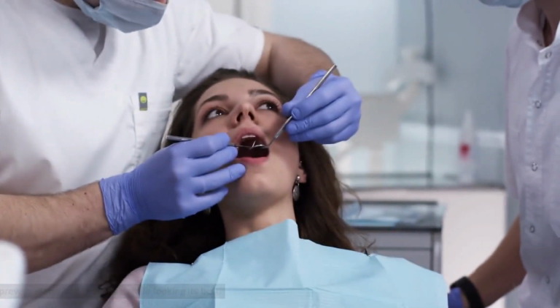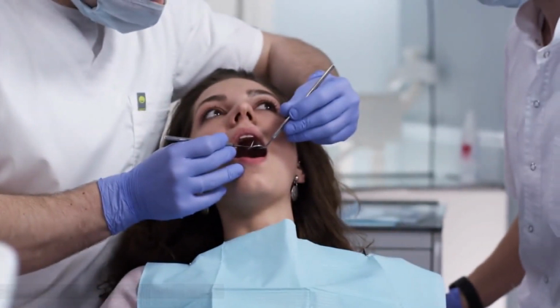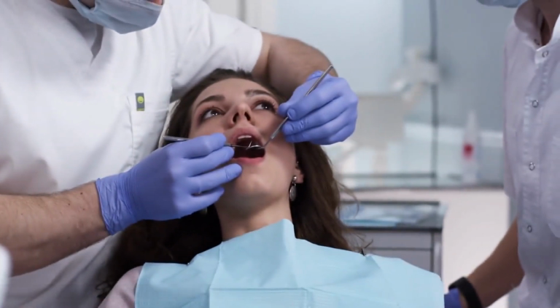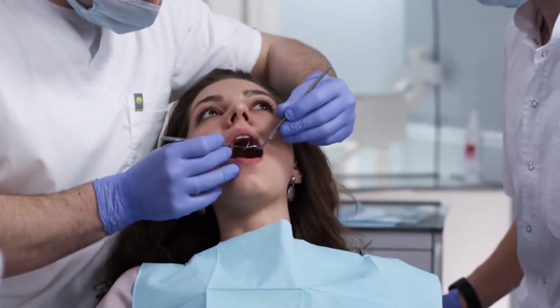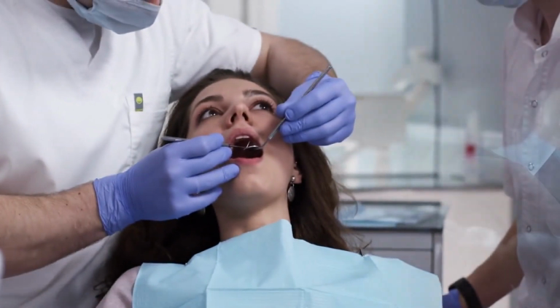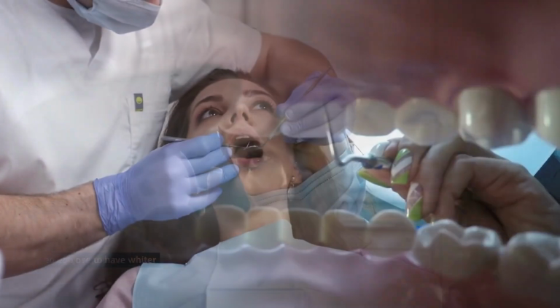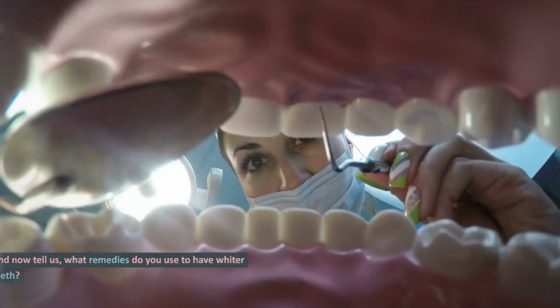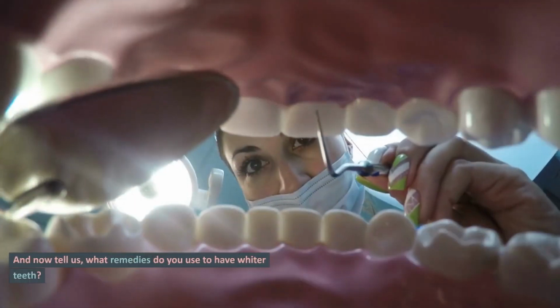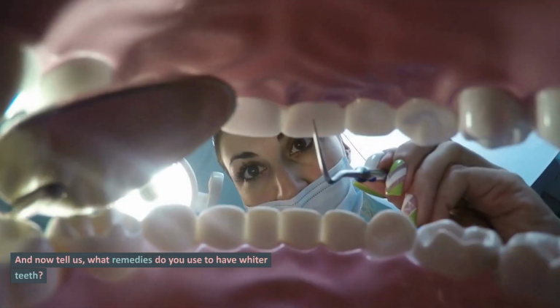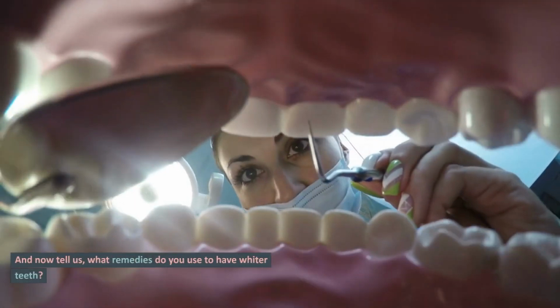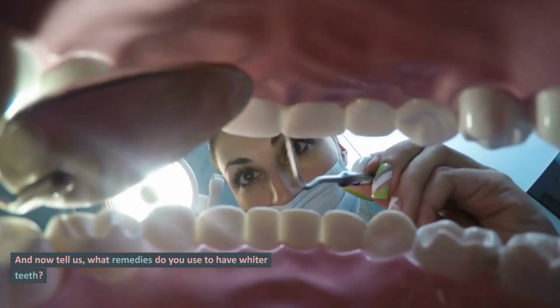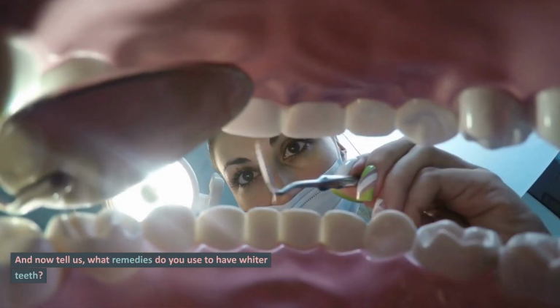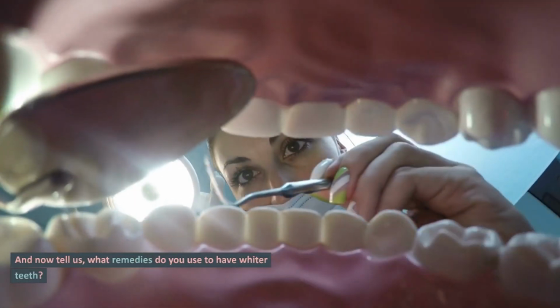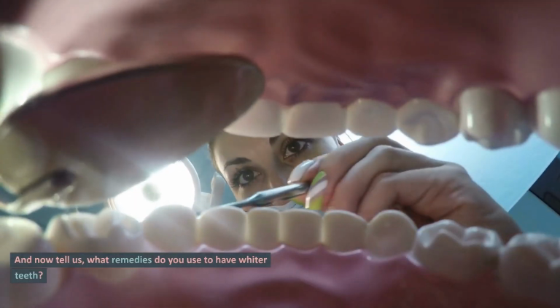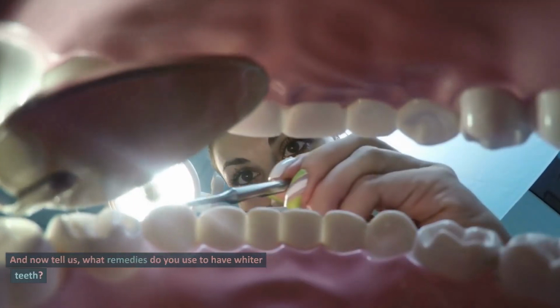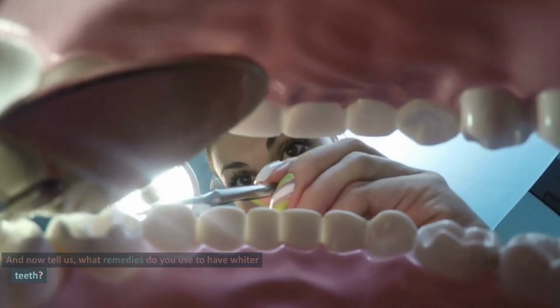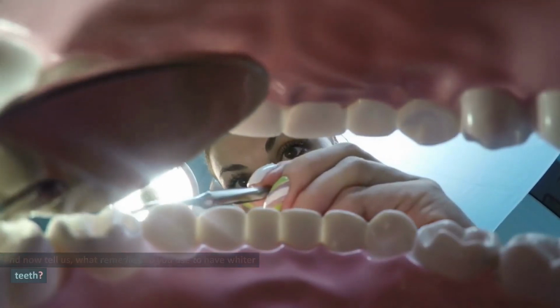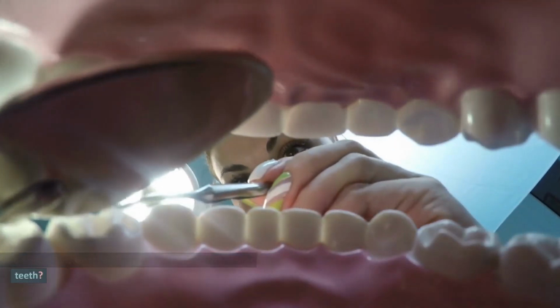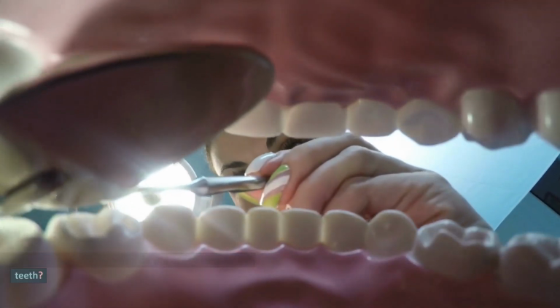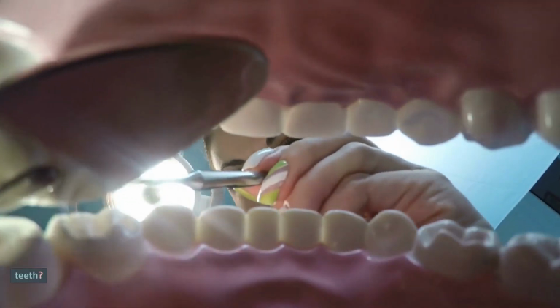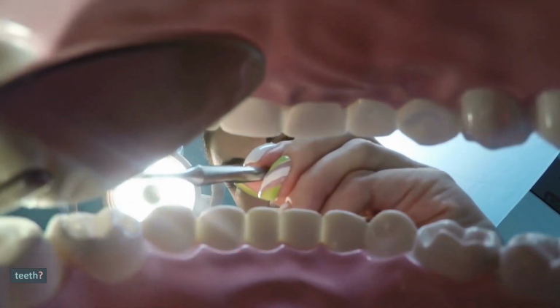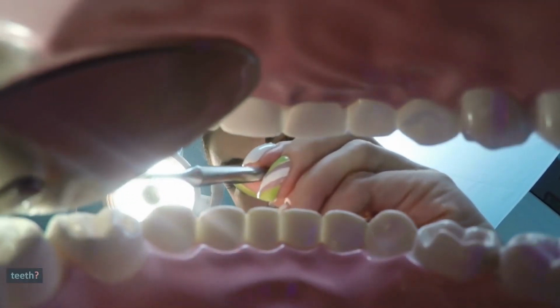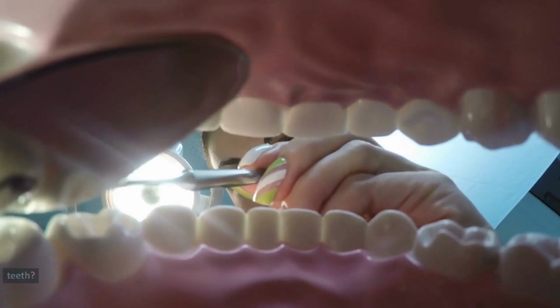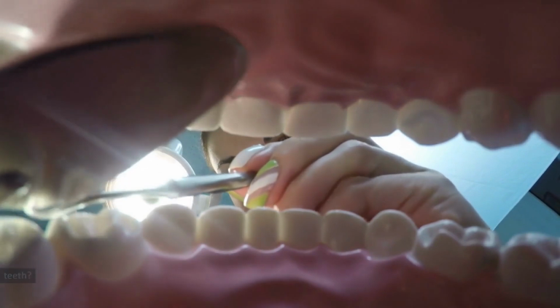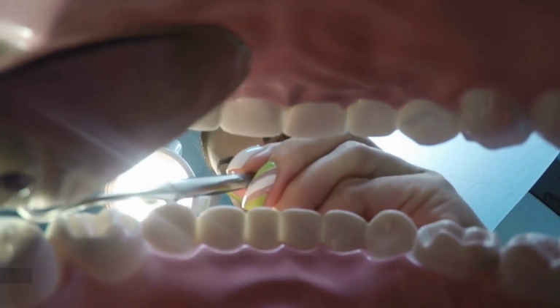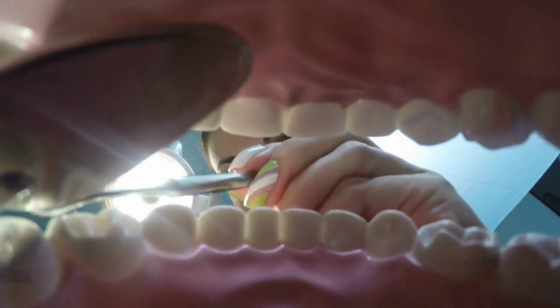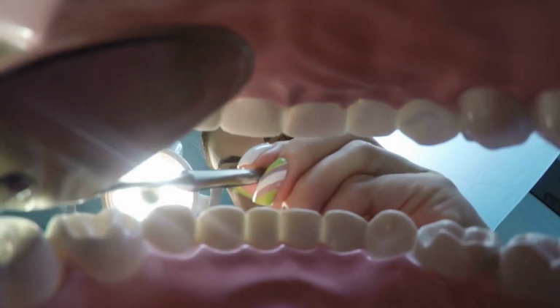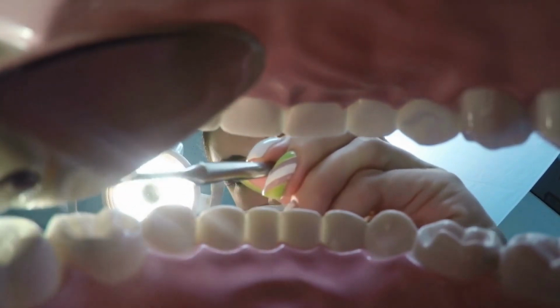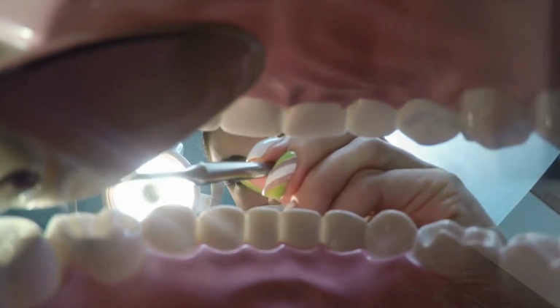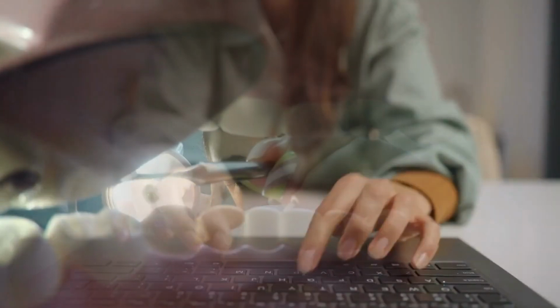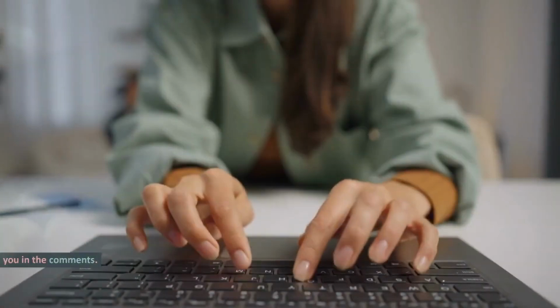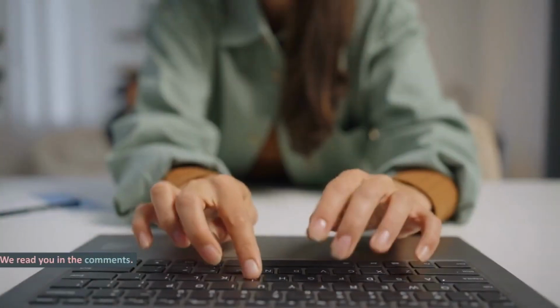And now tell us, what remedies do you use to have whiter teeth? We read you in the comments.